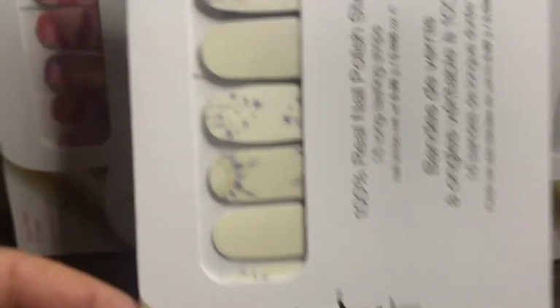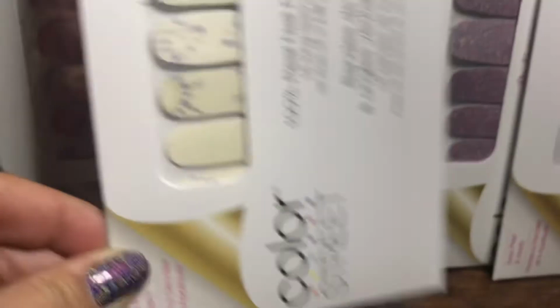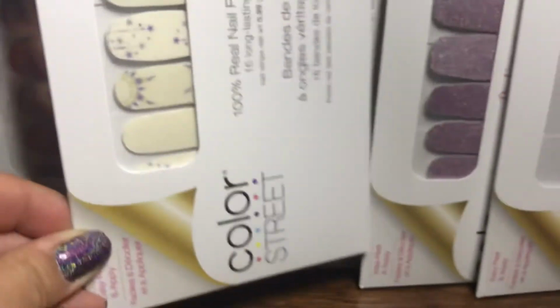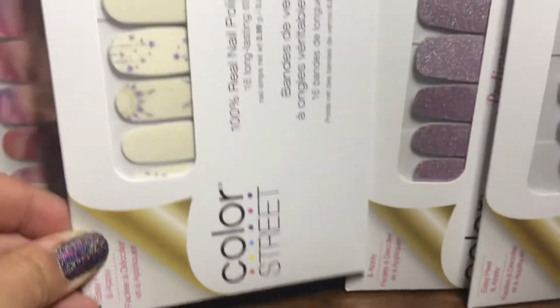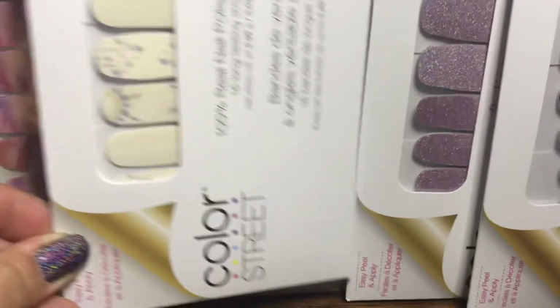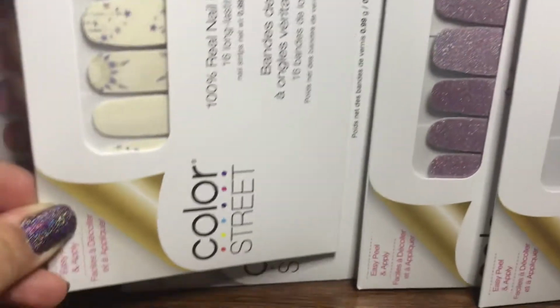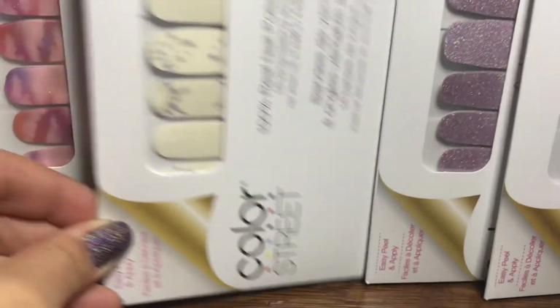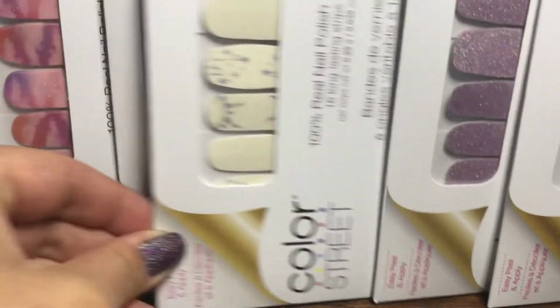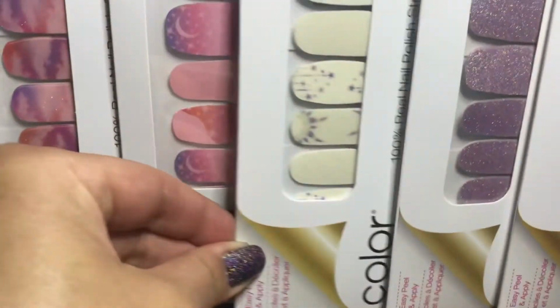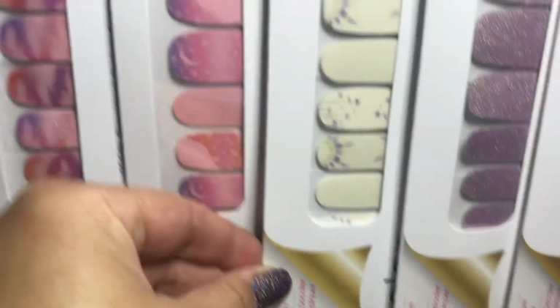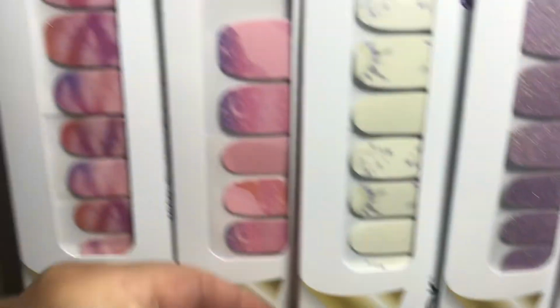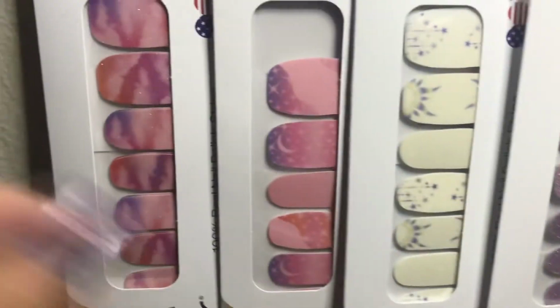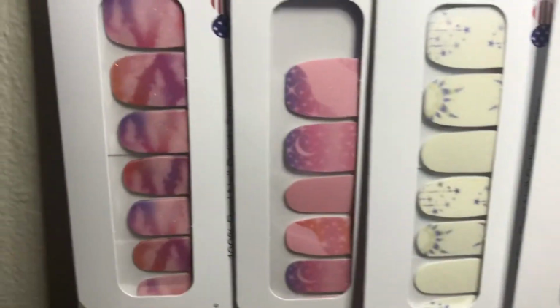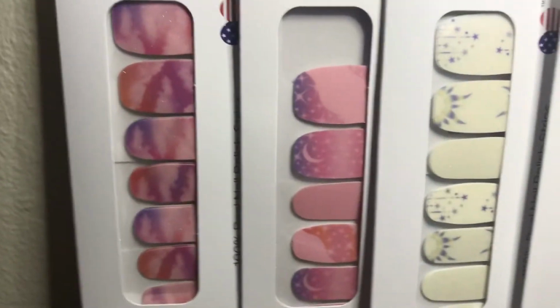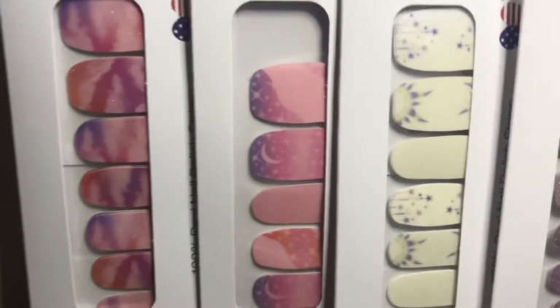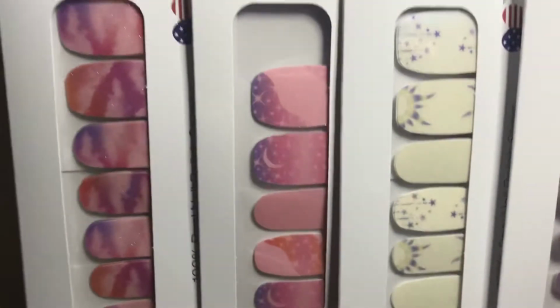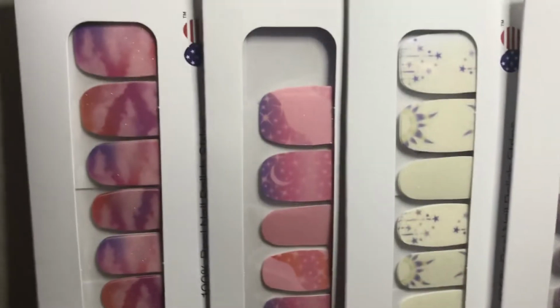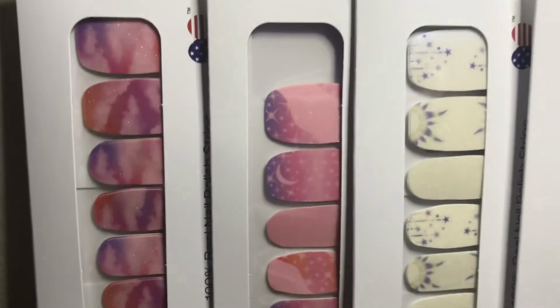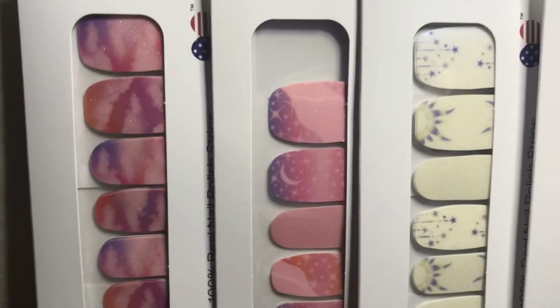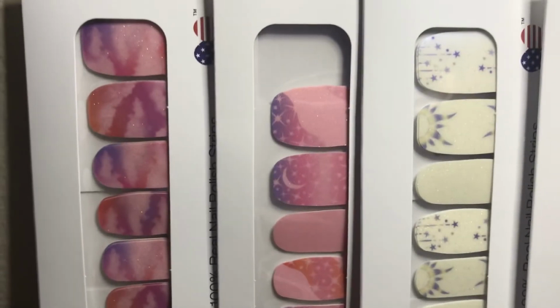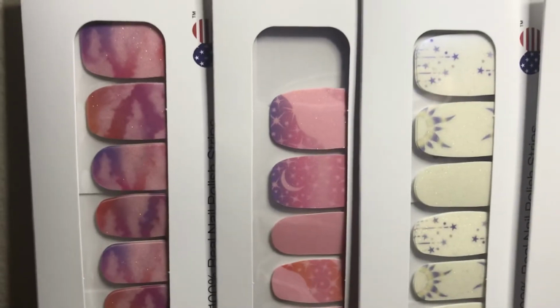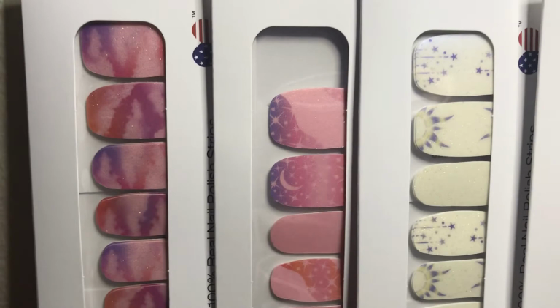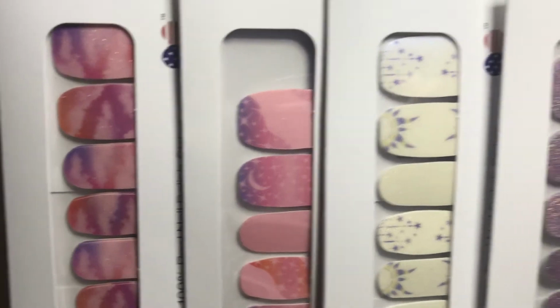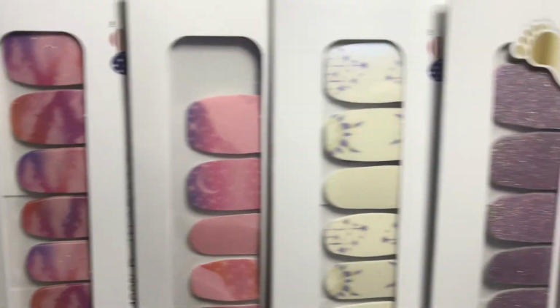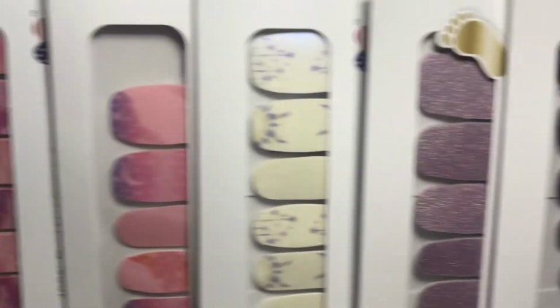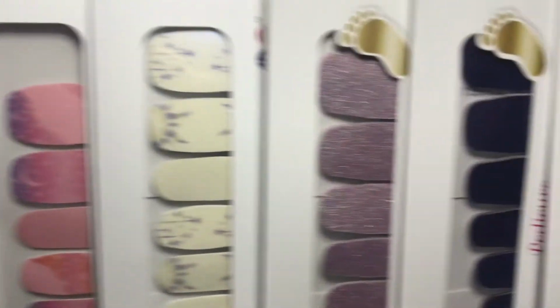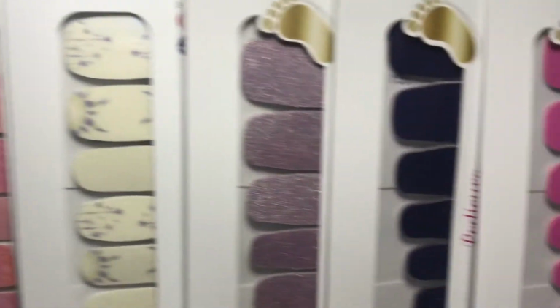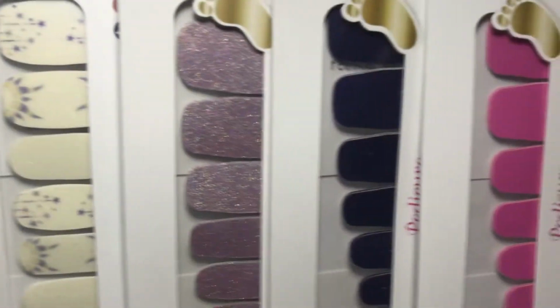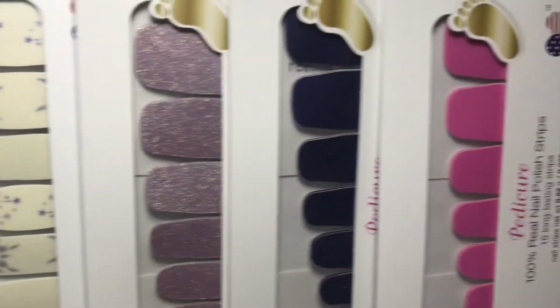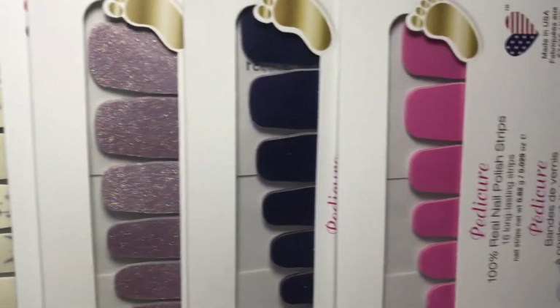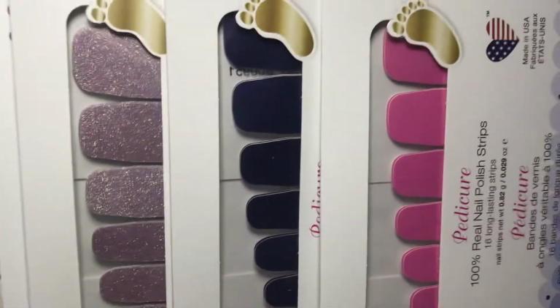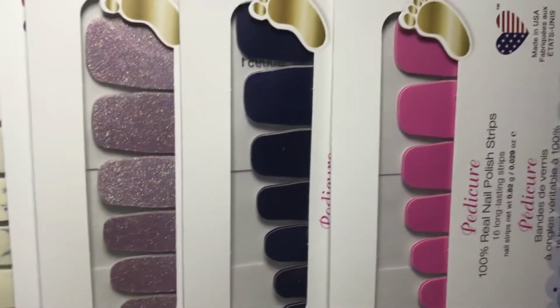So those are the three Manny sets. Now let's take a look at these three Petty sets.